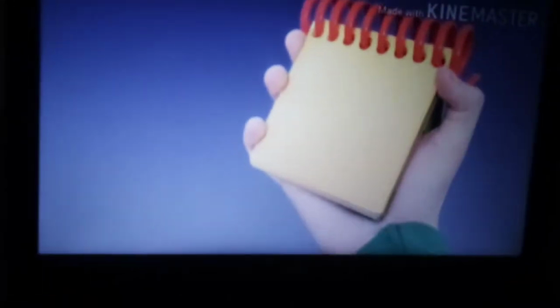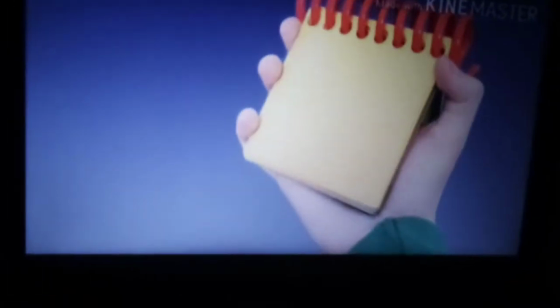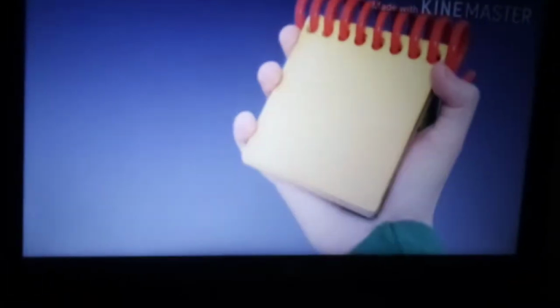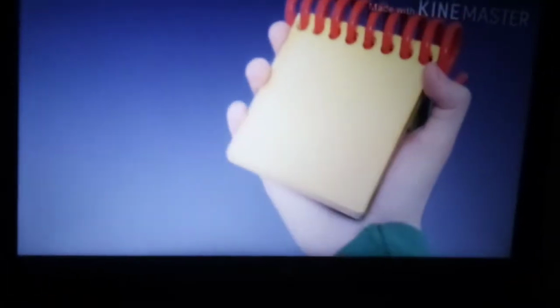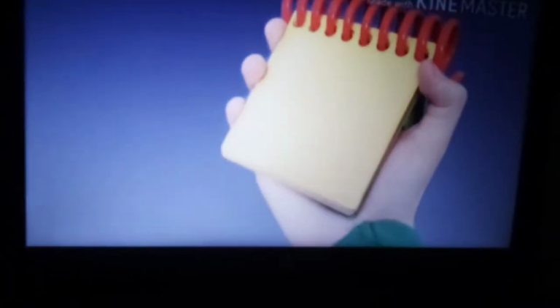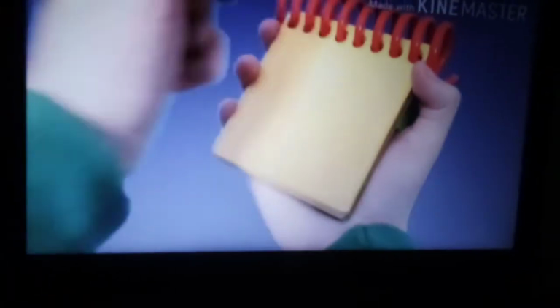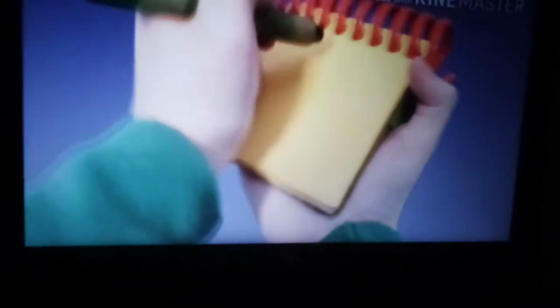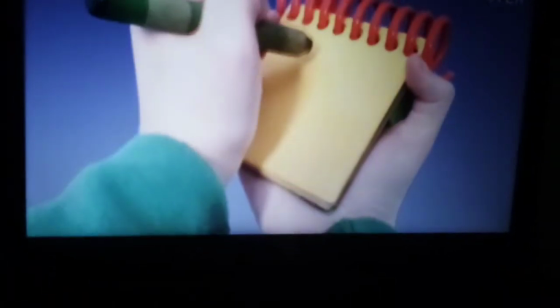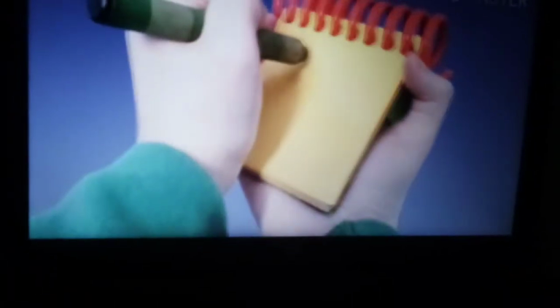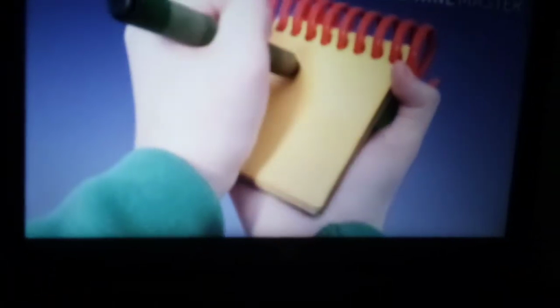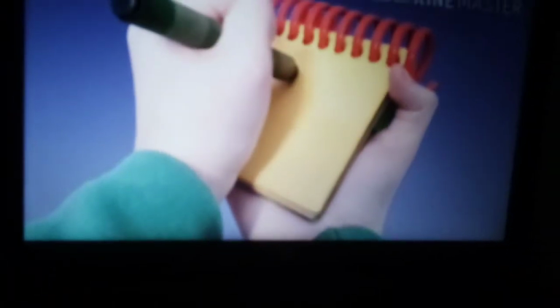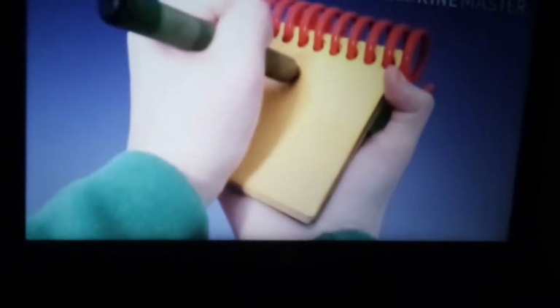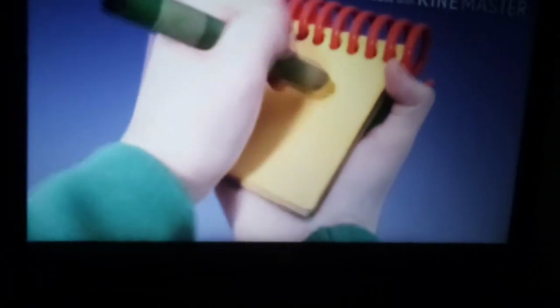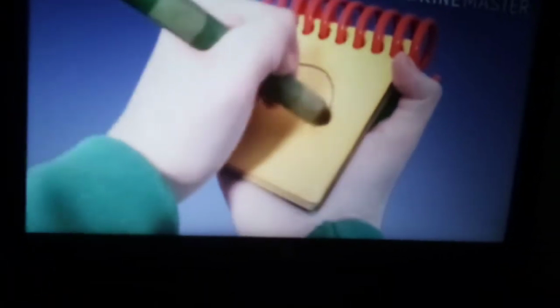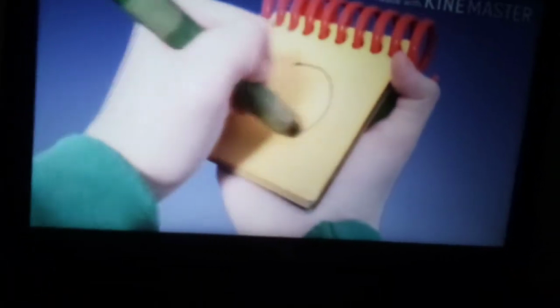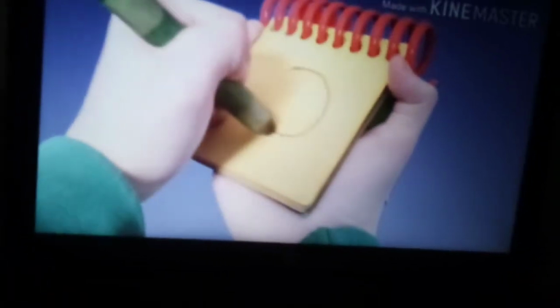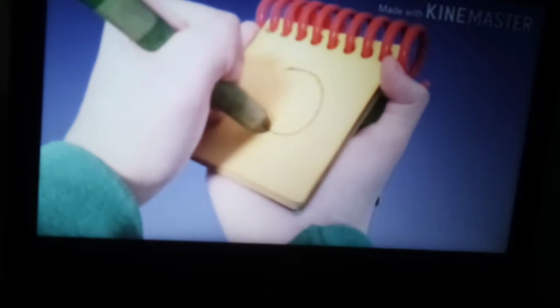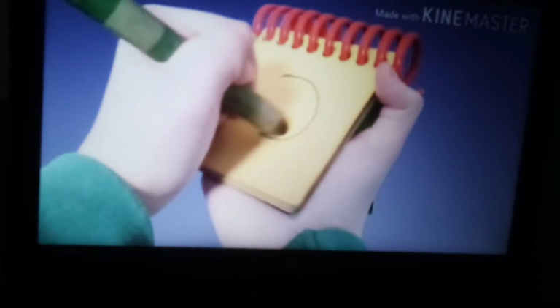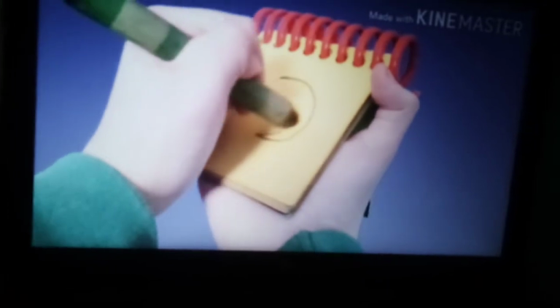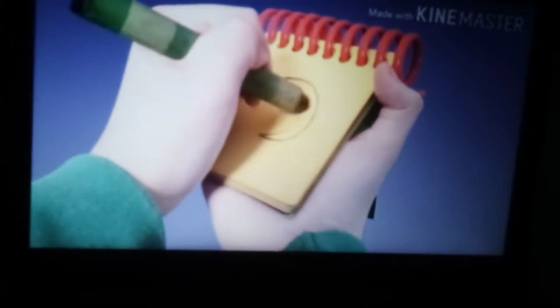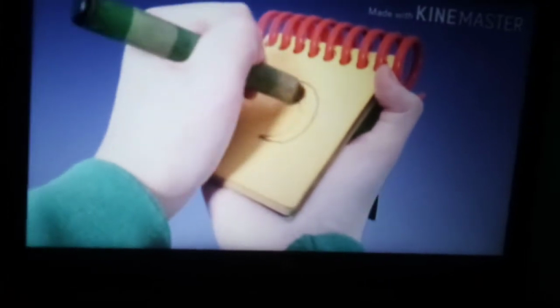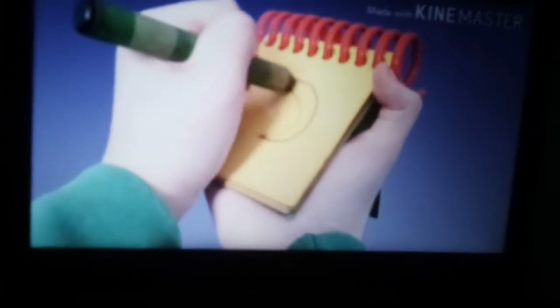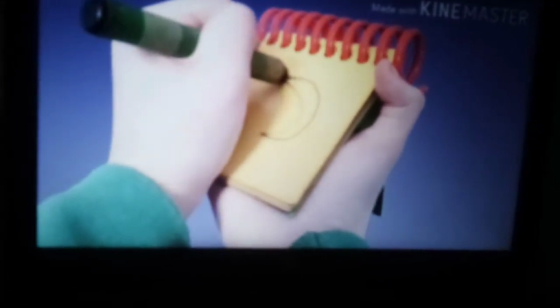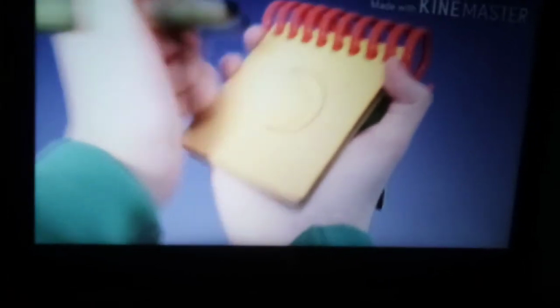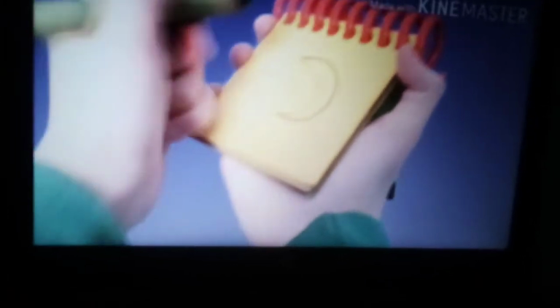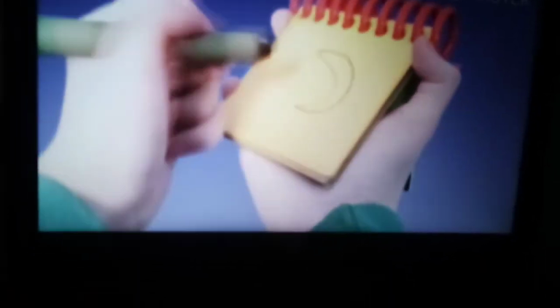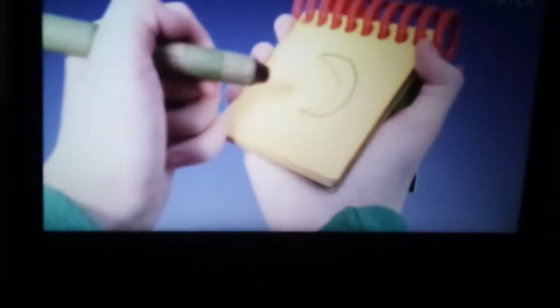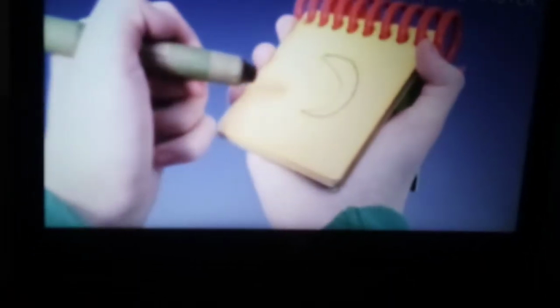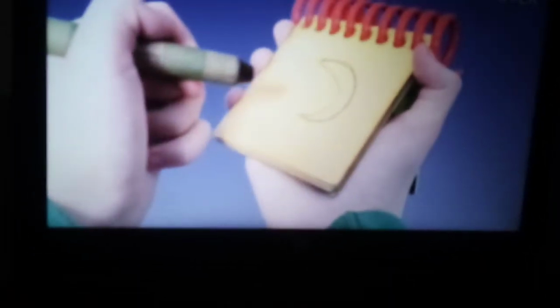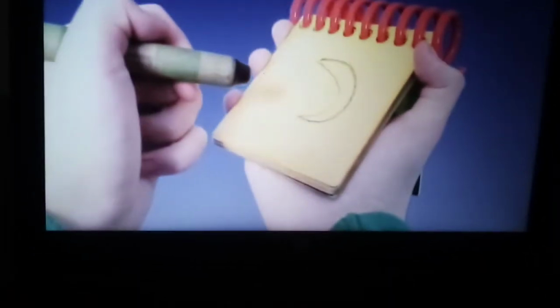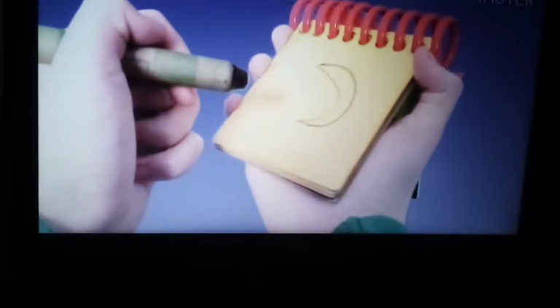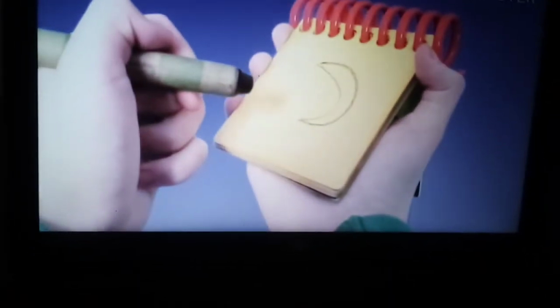For the moon, let's draw a crescent. And there. The moon.